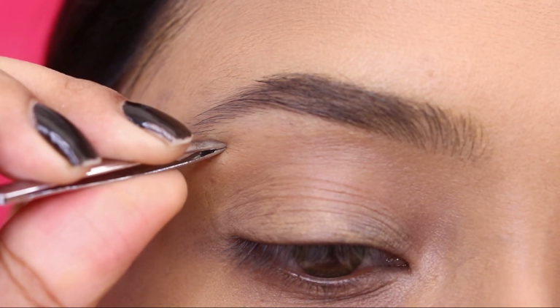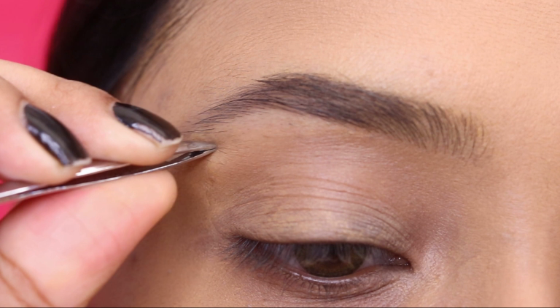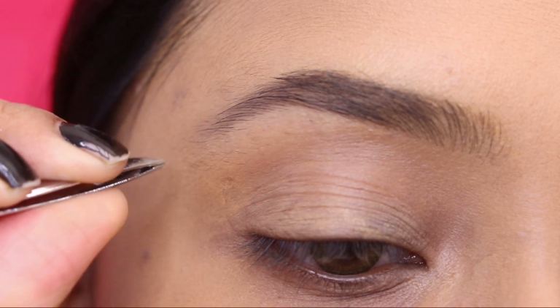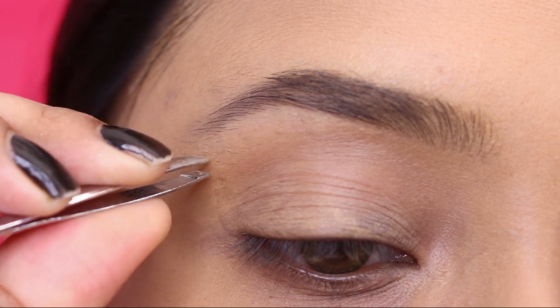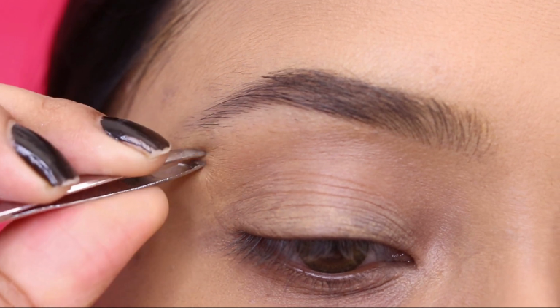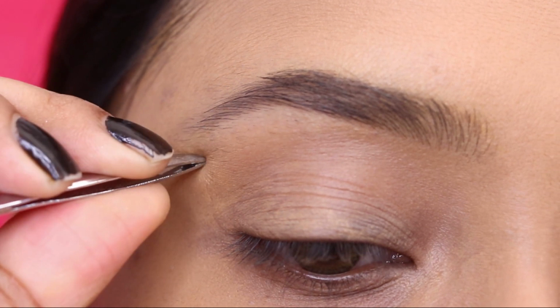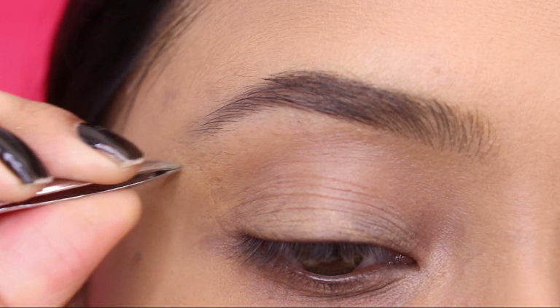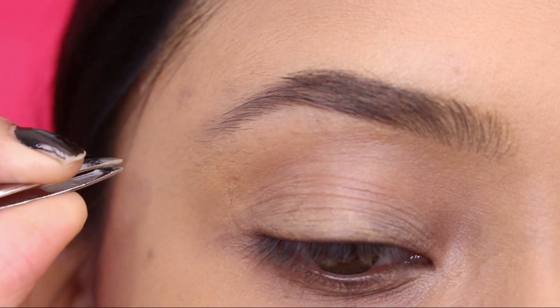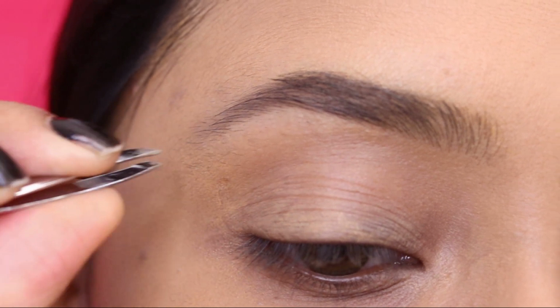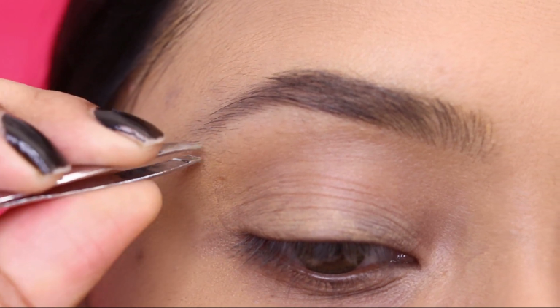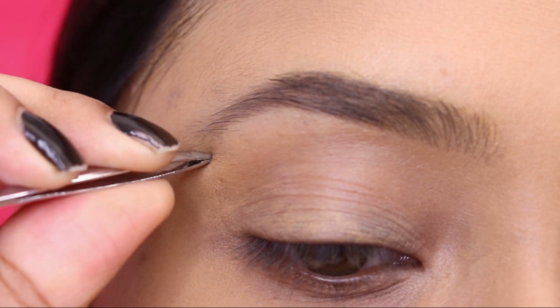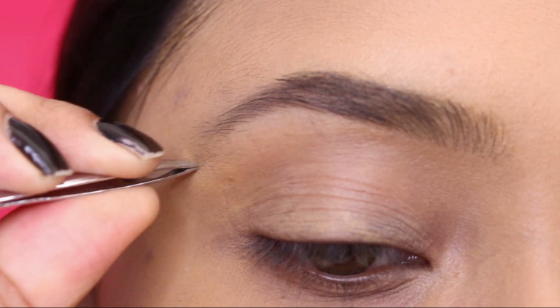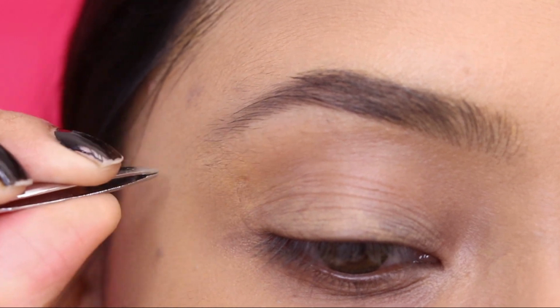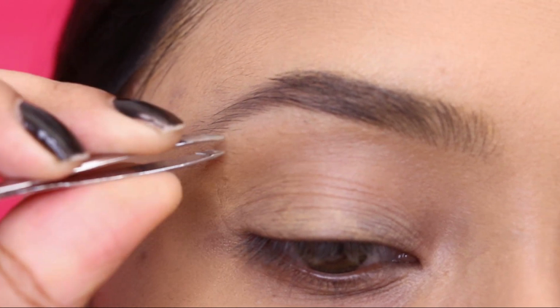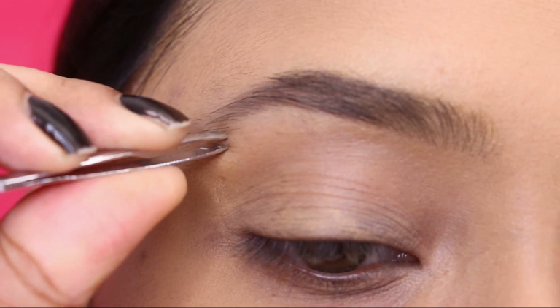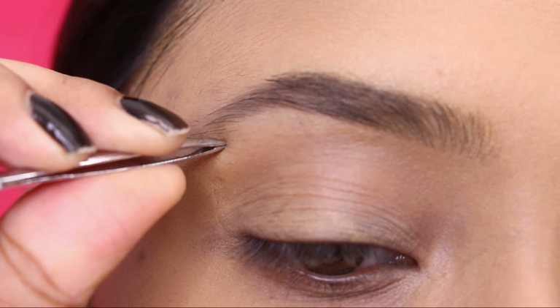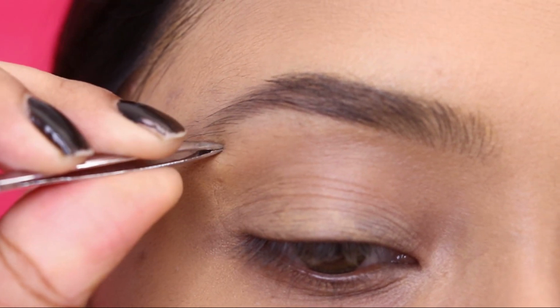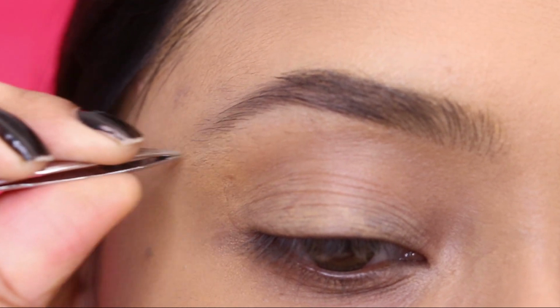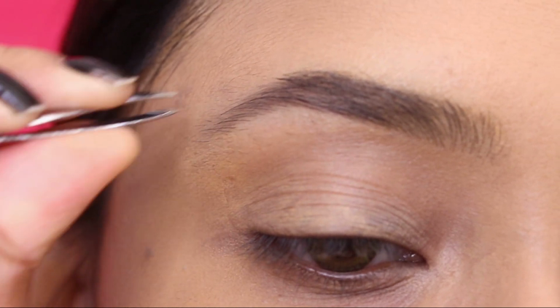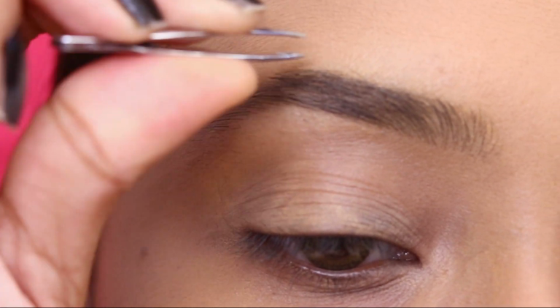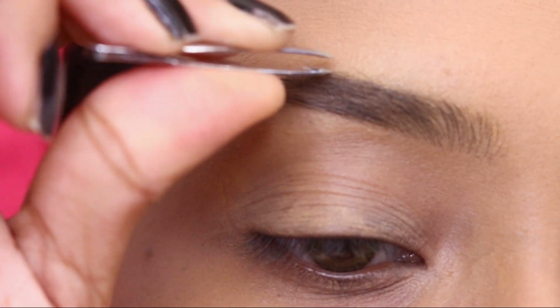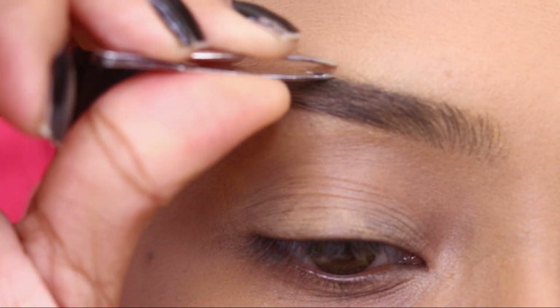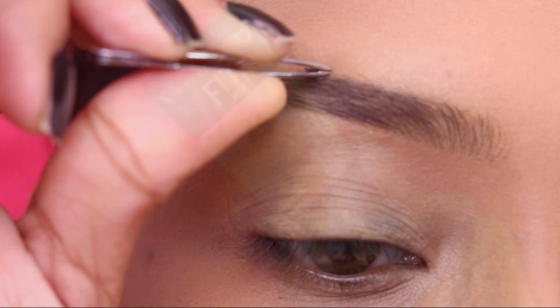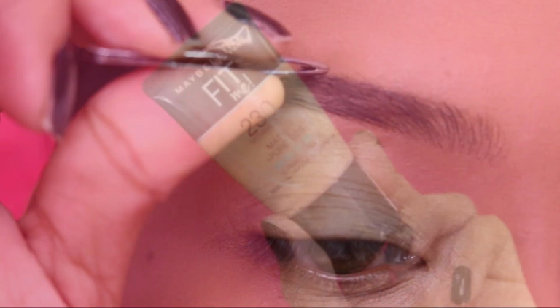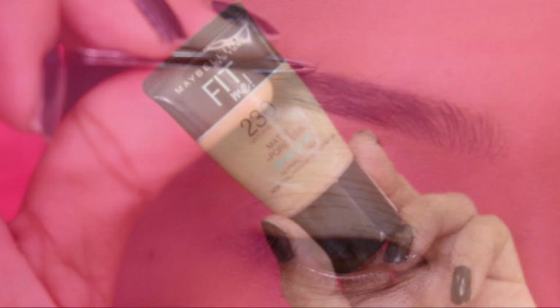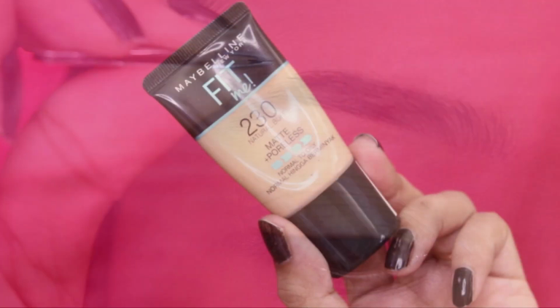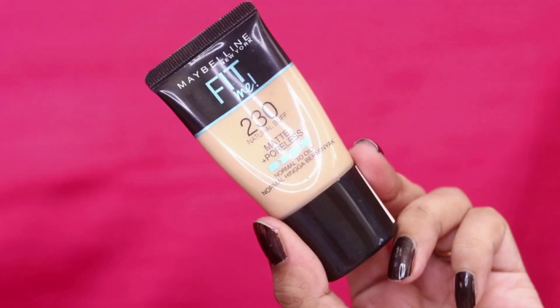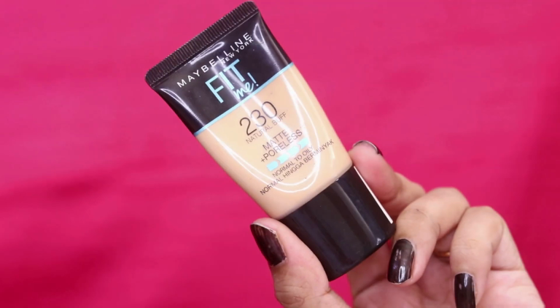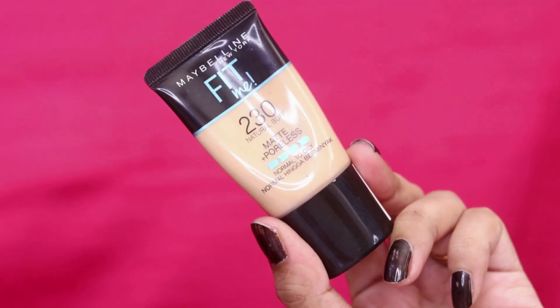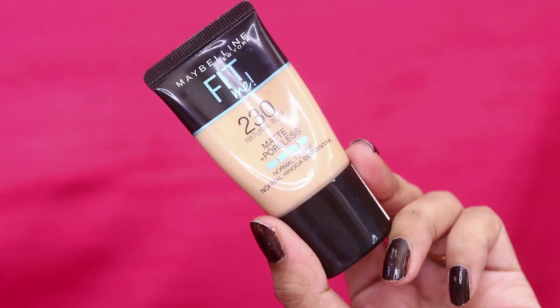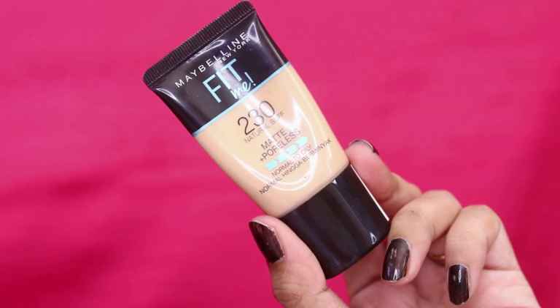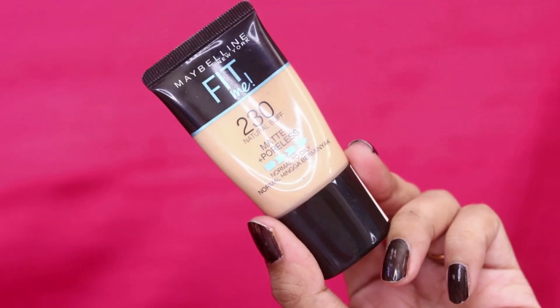First of all, you can see tweezers here. I remove any excess hair growth.